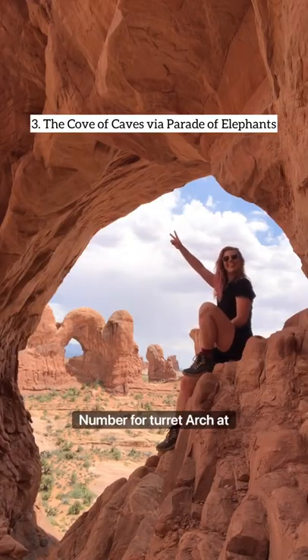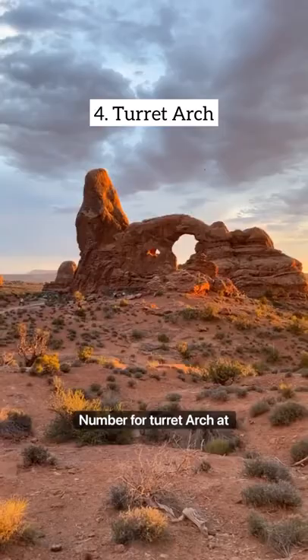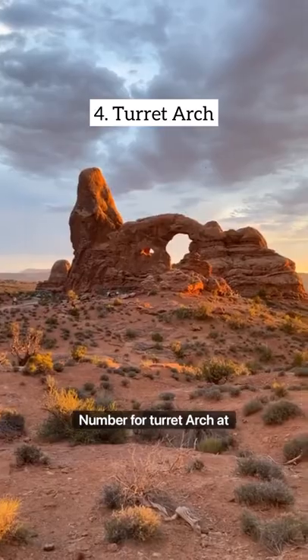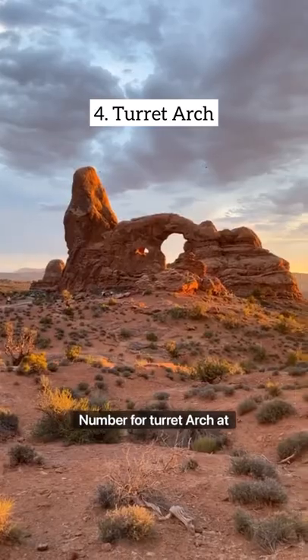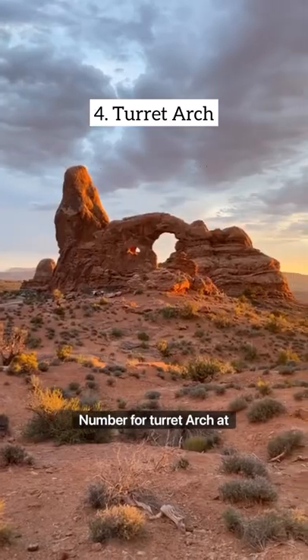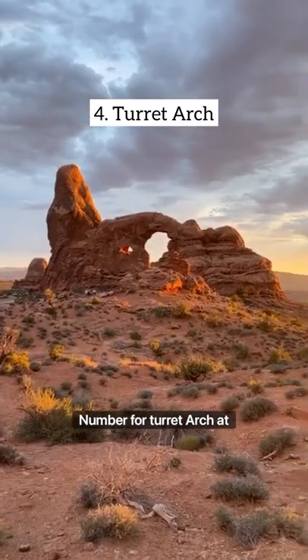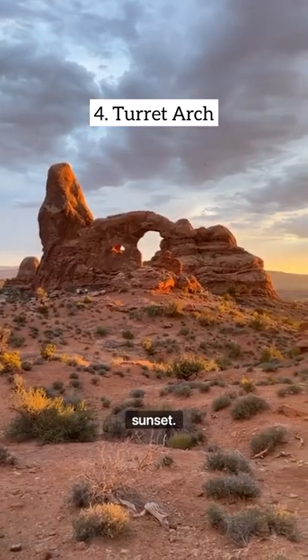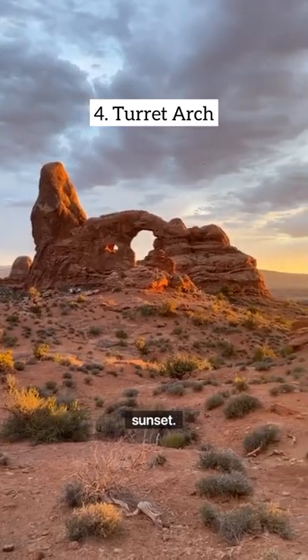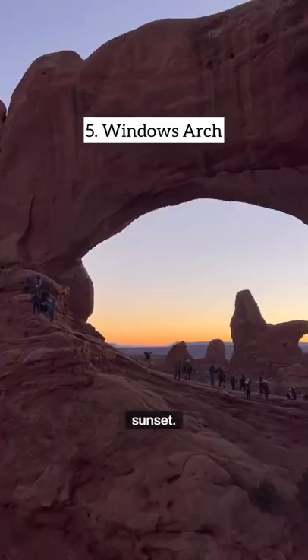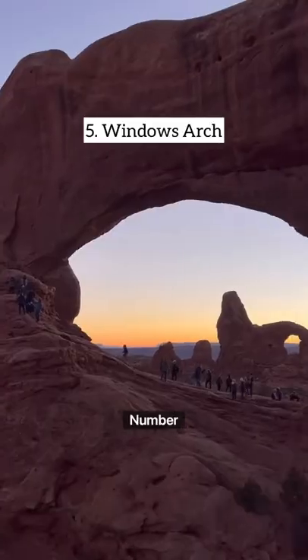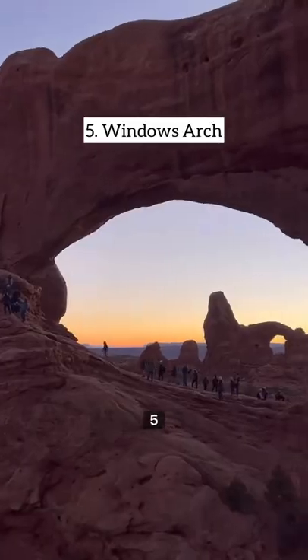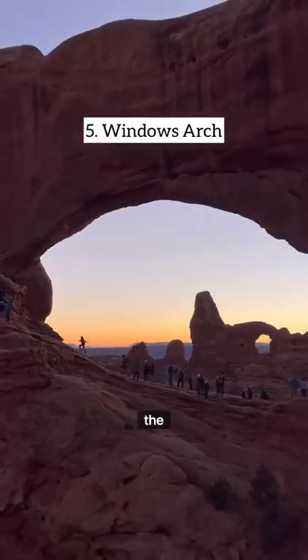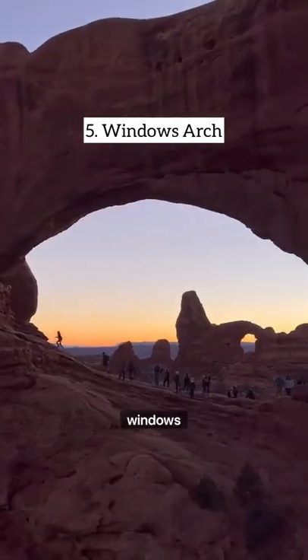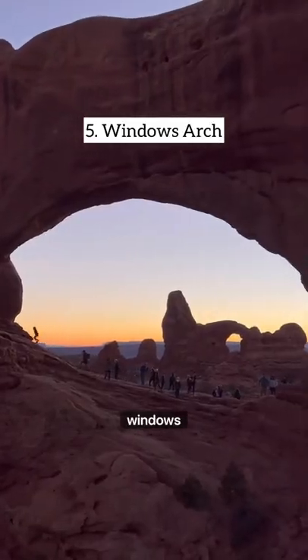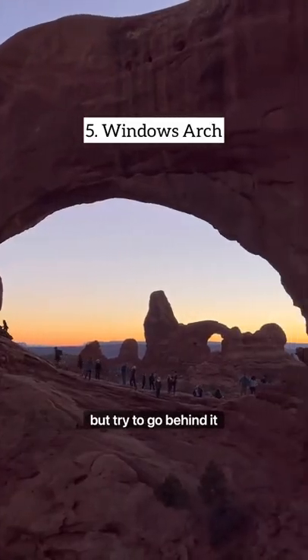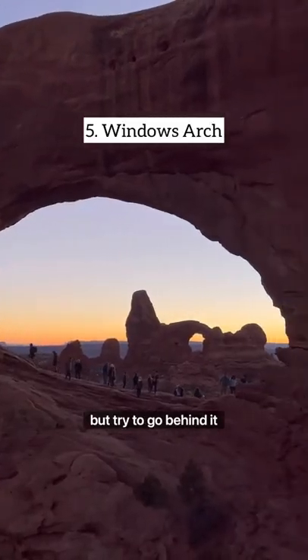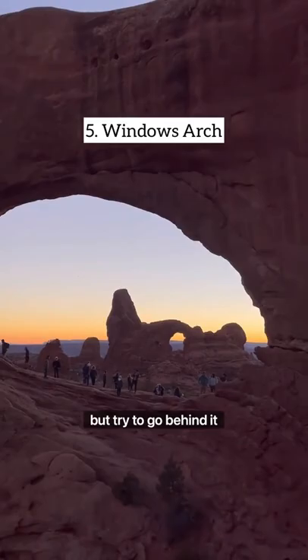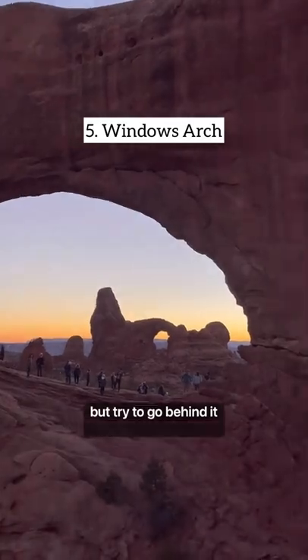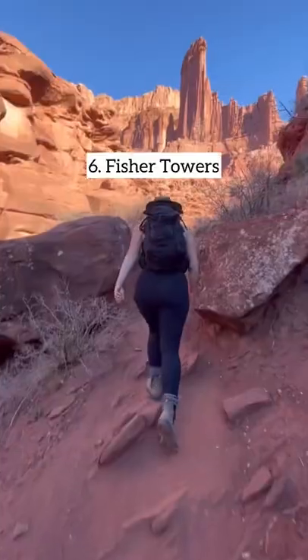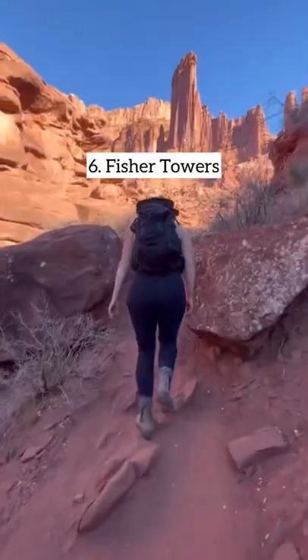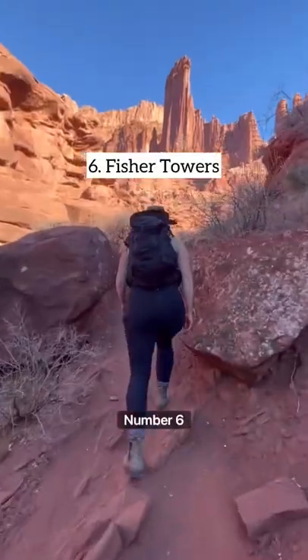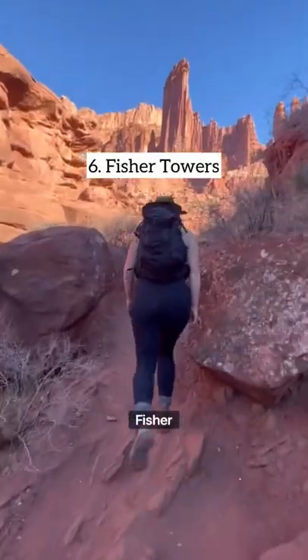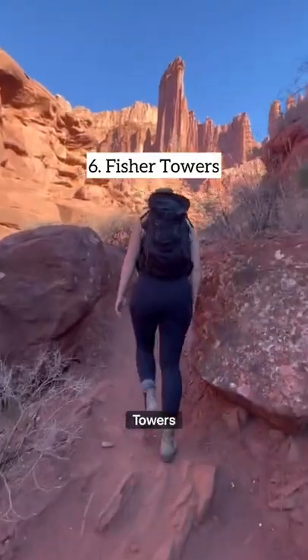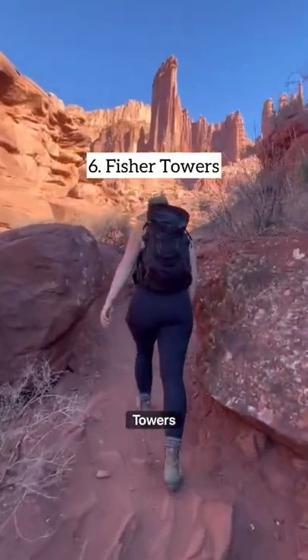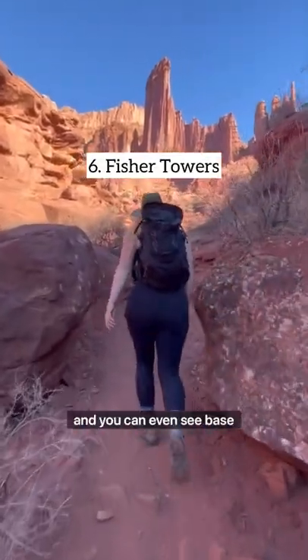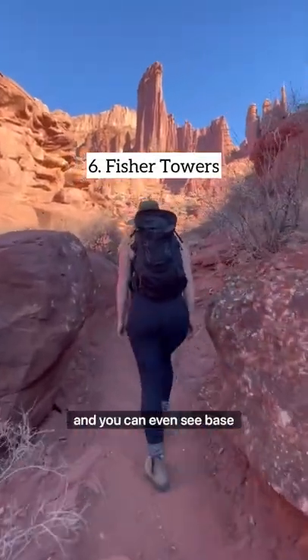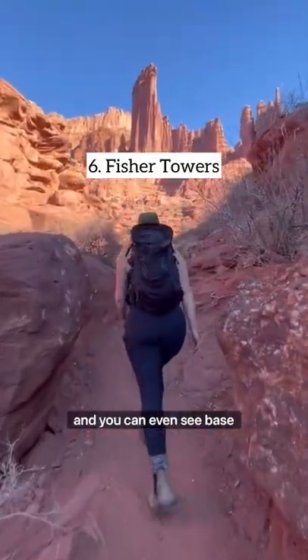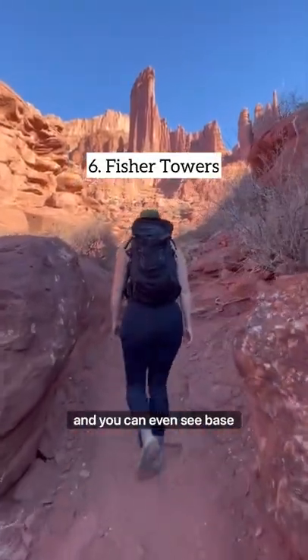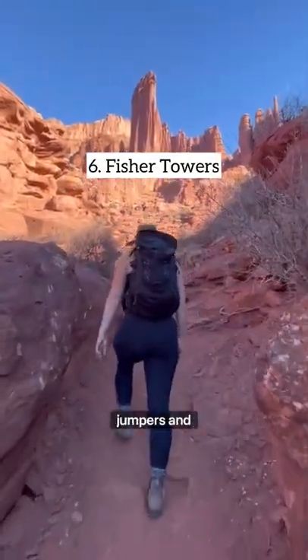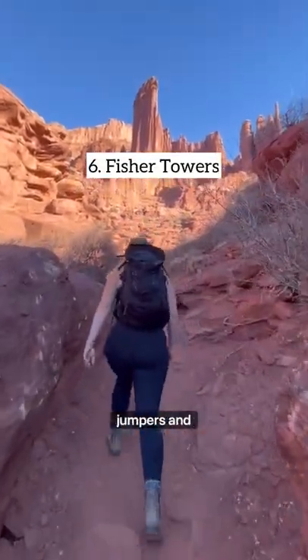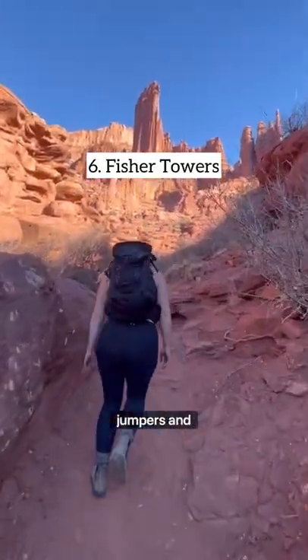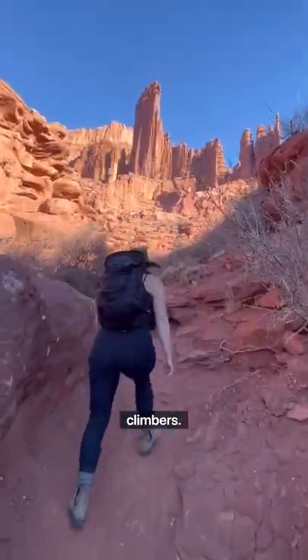Number four, Turret Arch at Sunset. Number five, the Windows — but try to go behind it. Number six, Fisher Towers, and you can even see base jumpers and climbers.